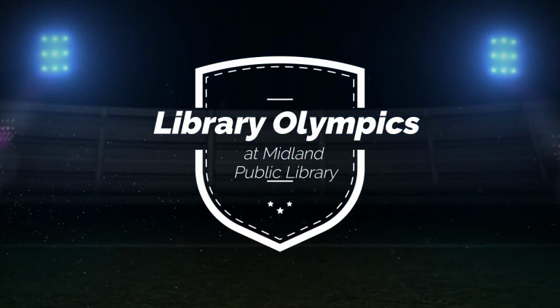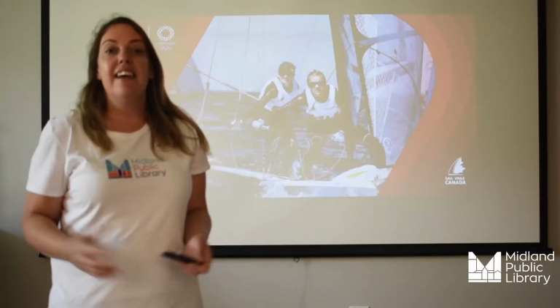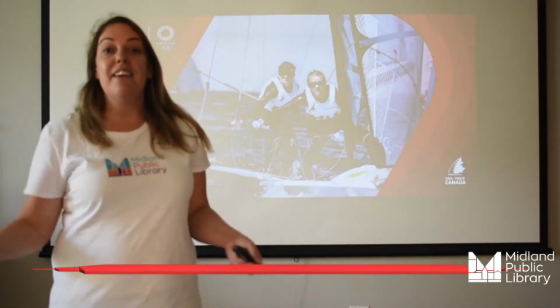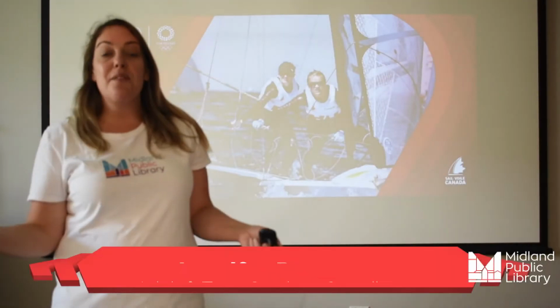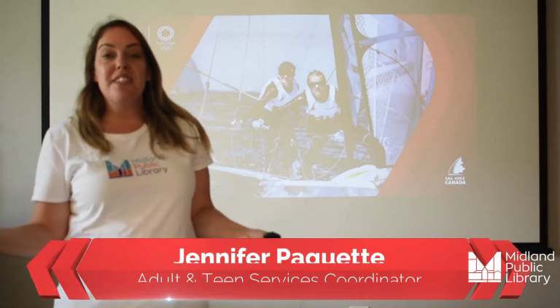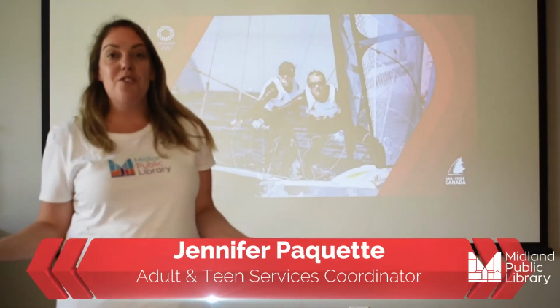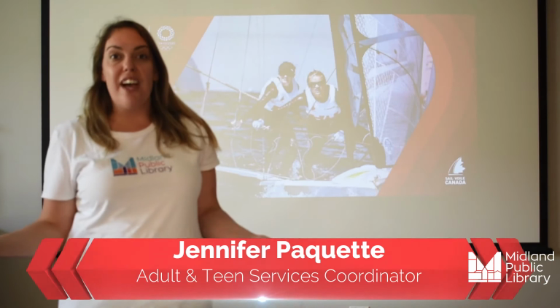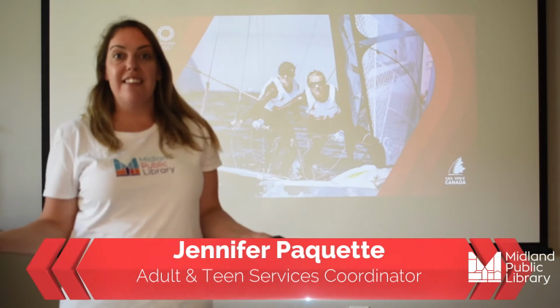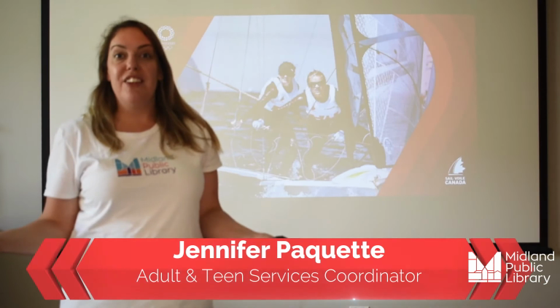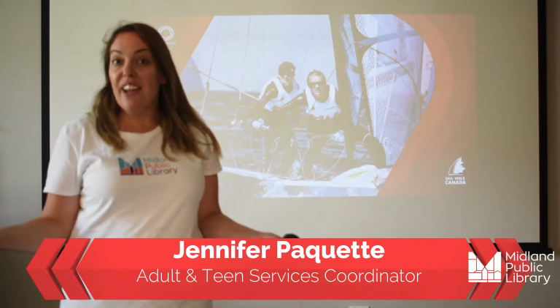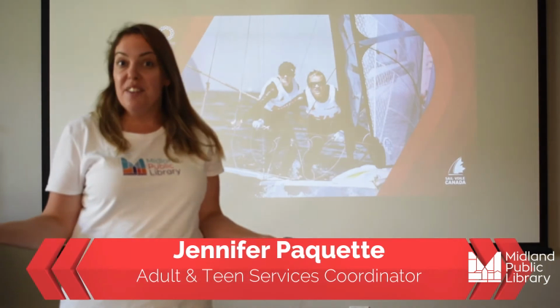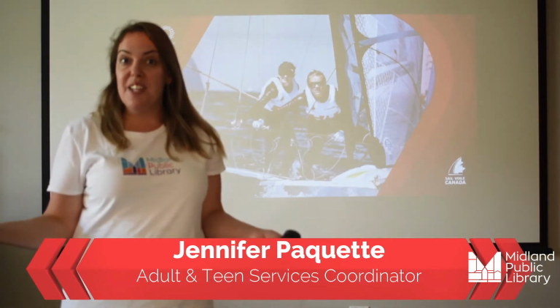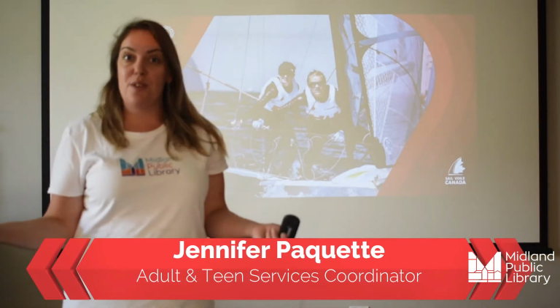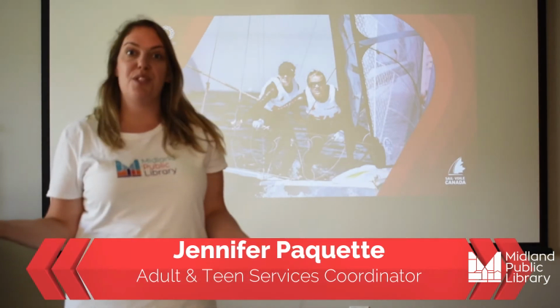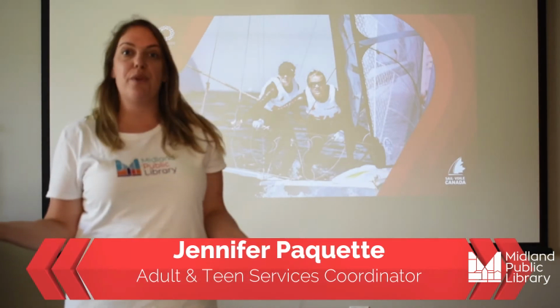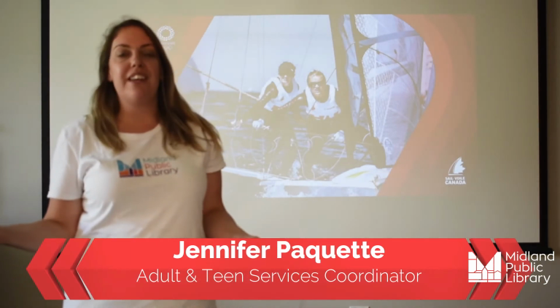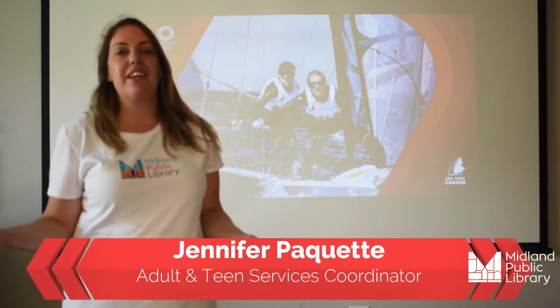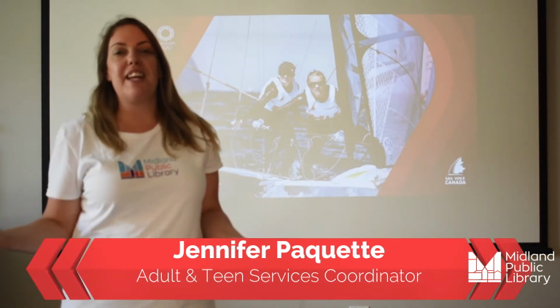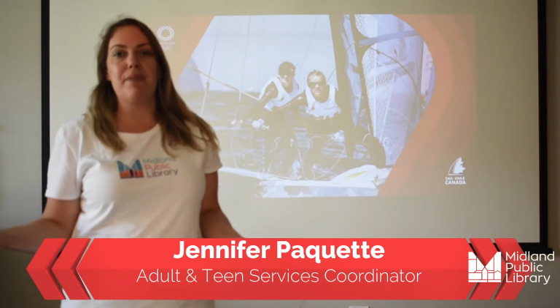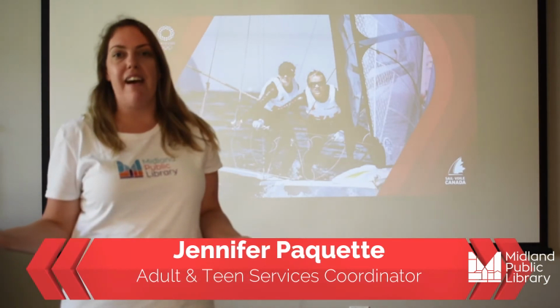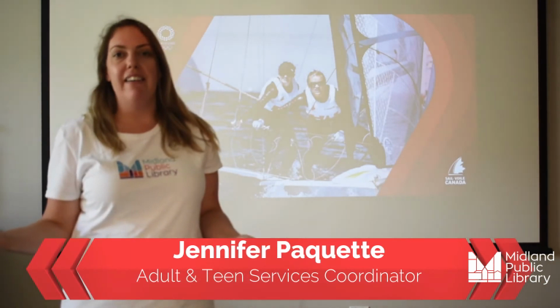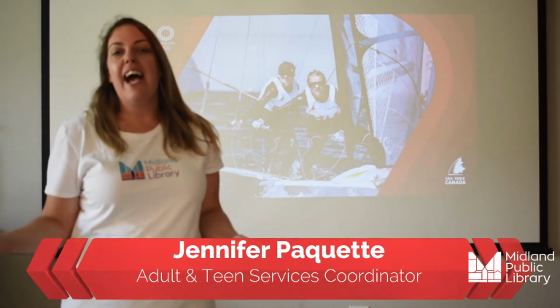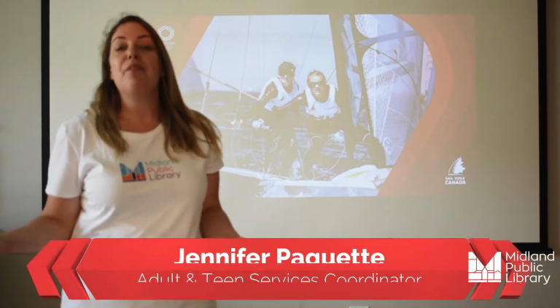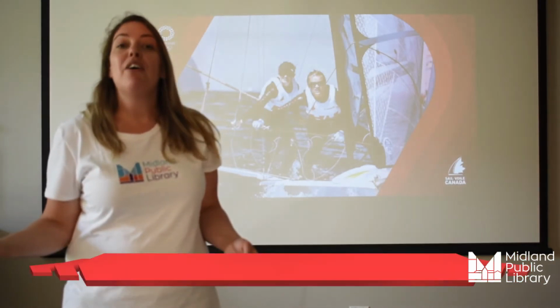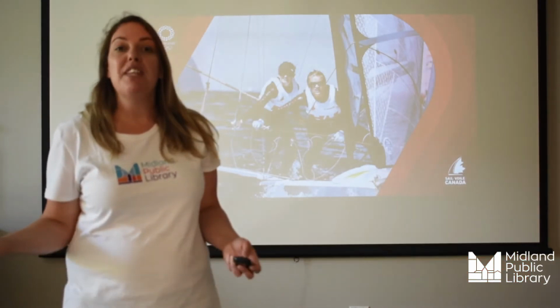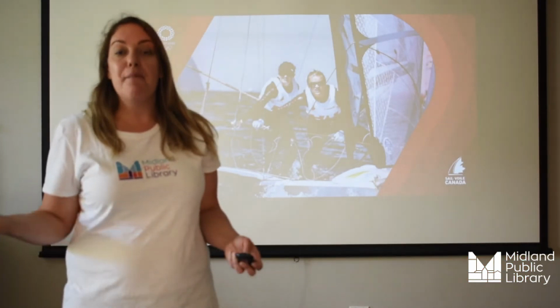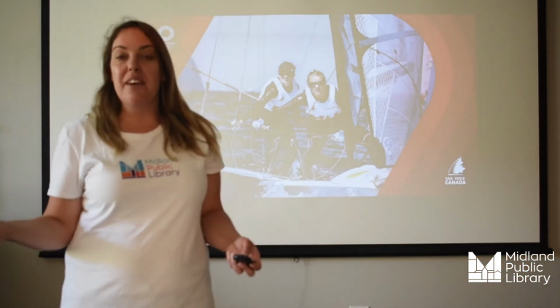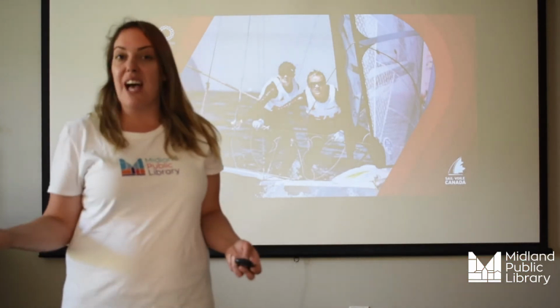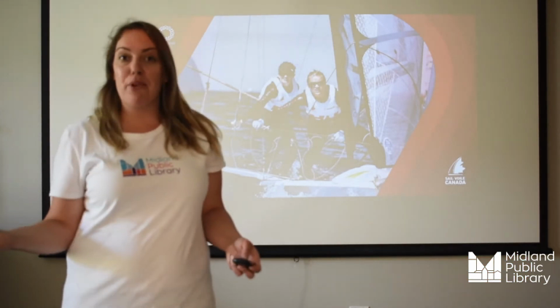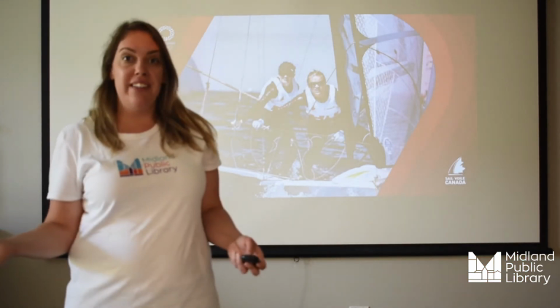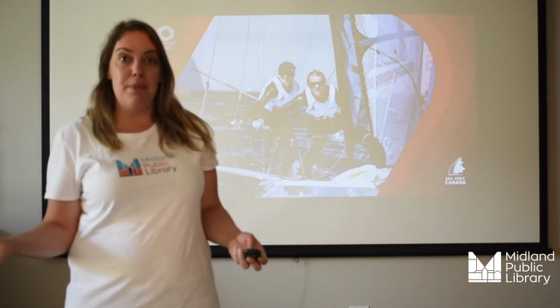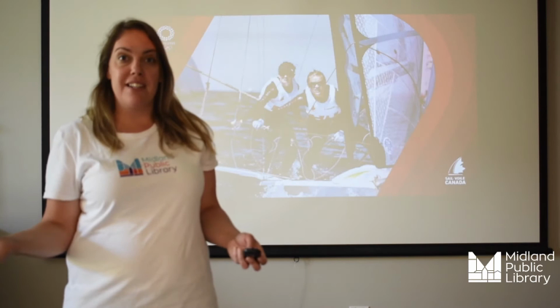Hey folks, it's Jen, your Adult and Teen Services Coordinator here at MPL, and welcome to MPL's Library Olympics.